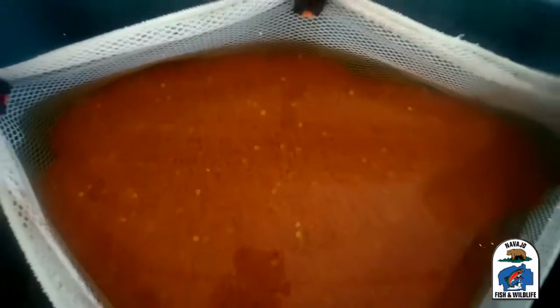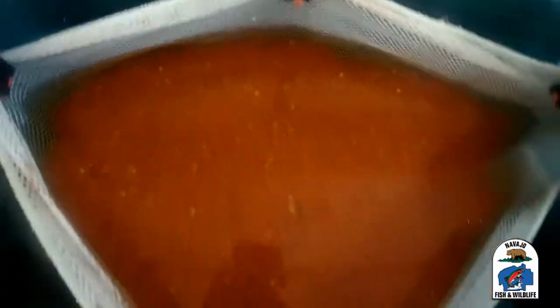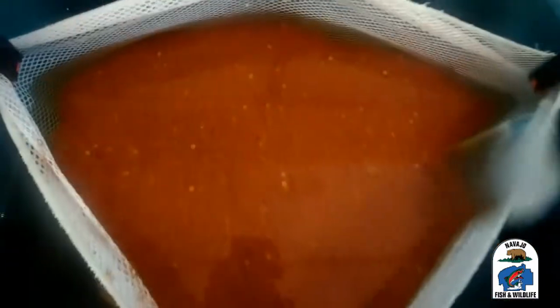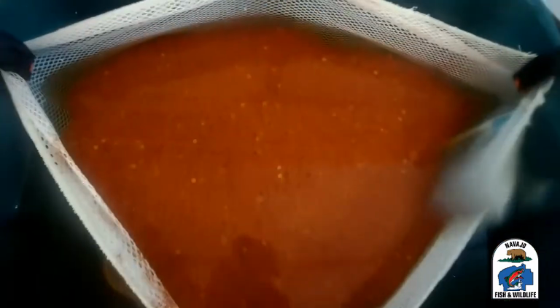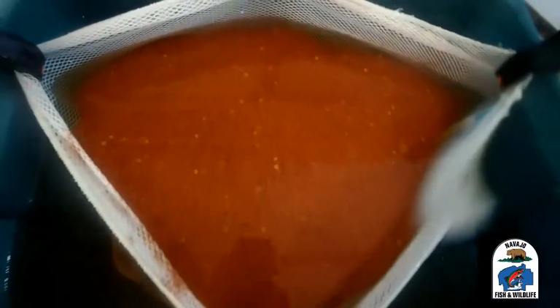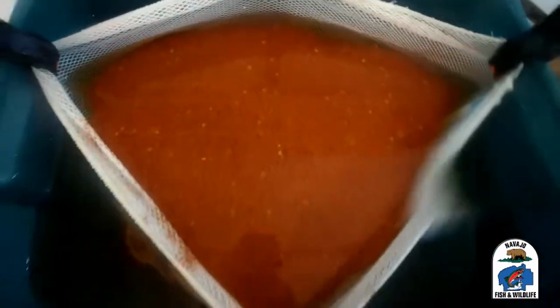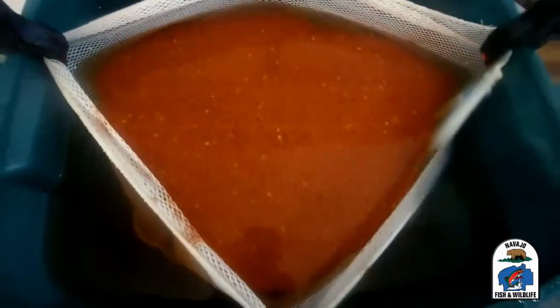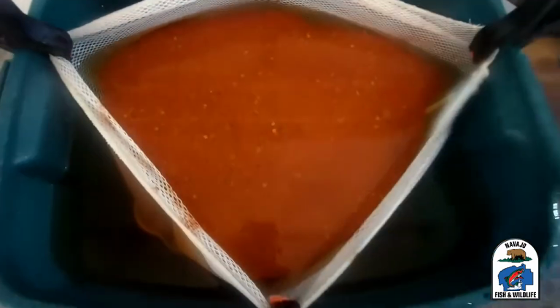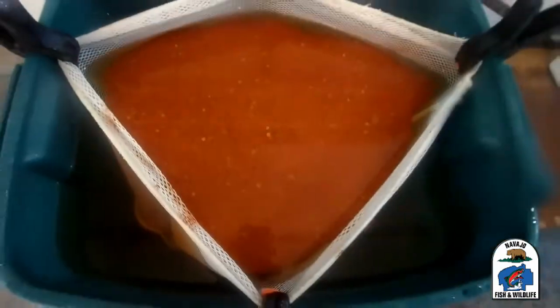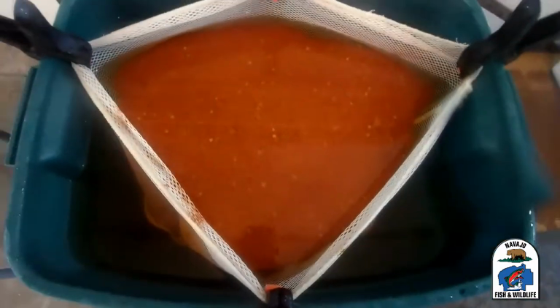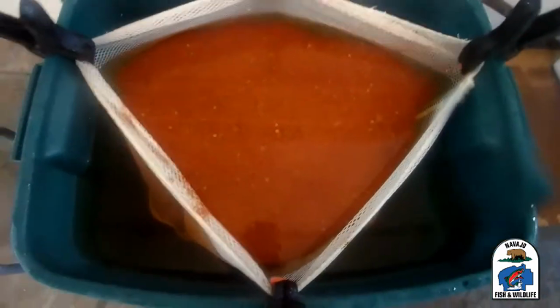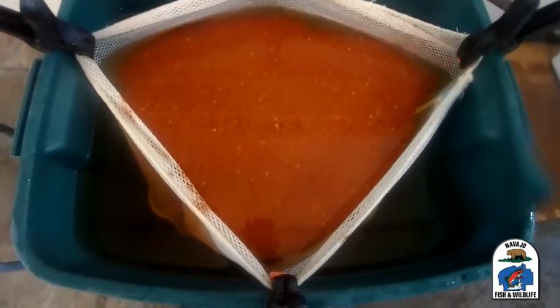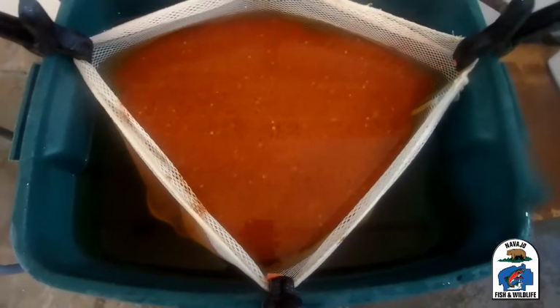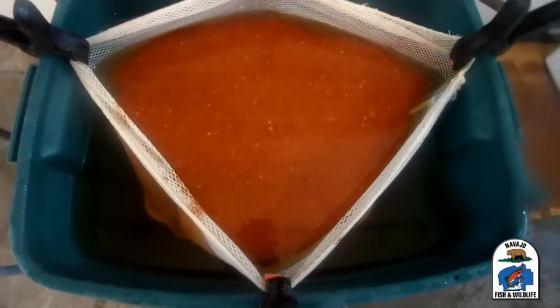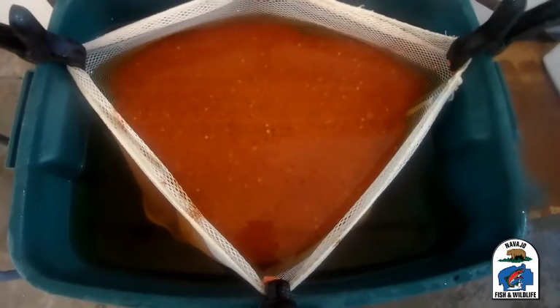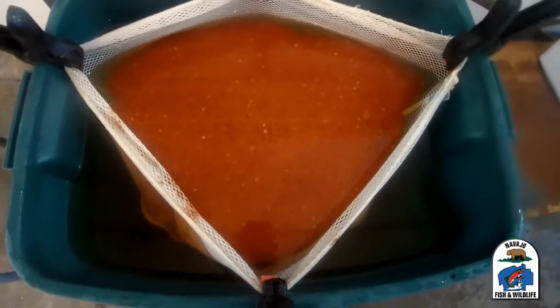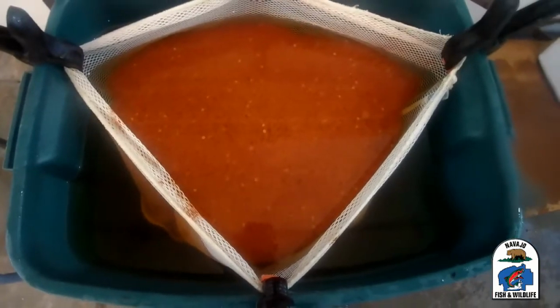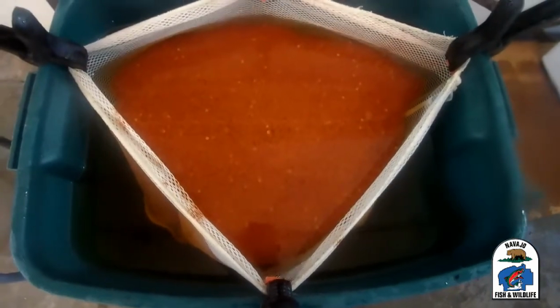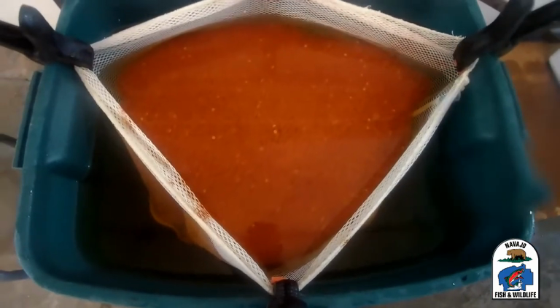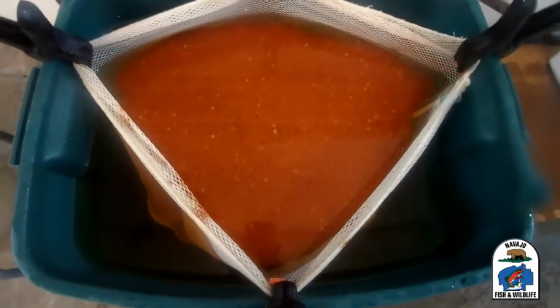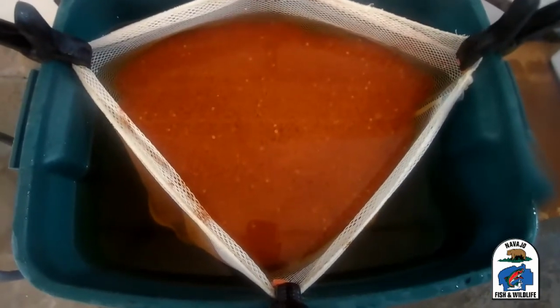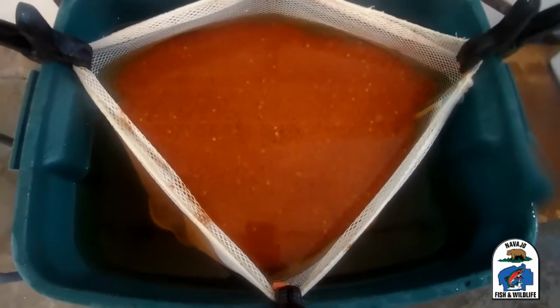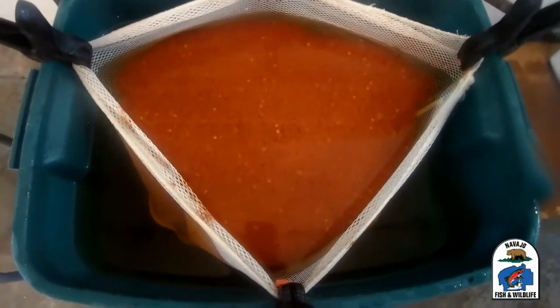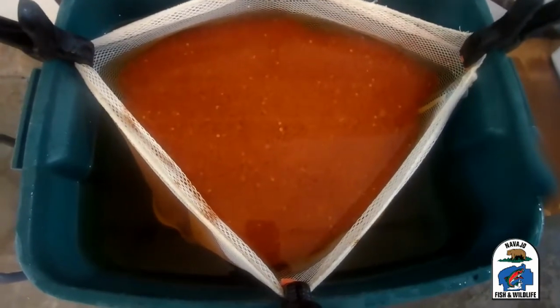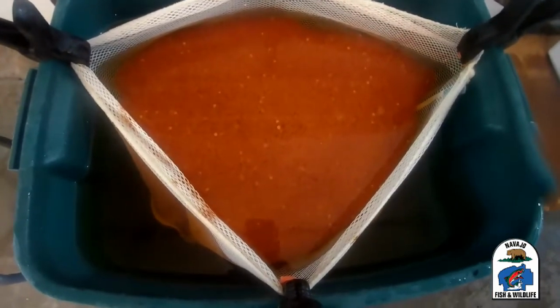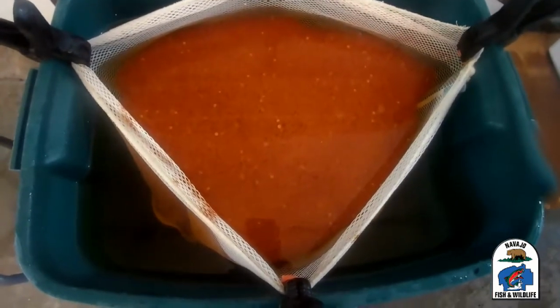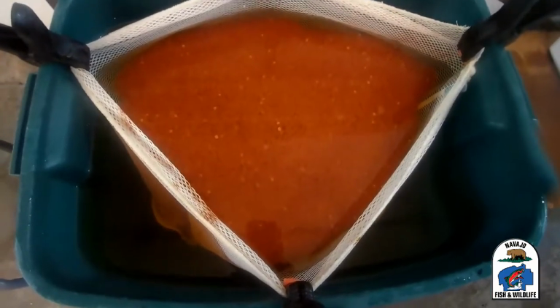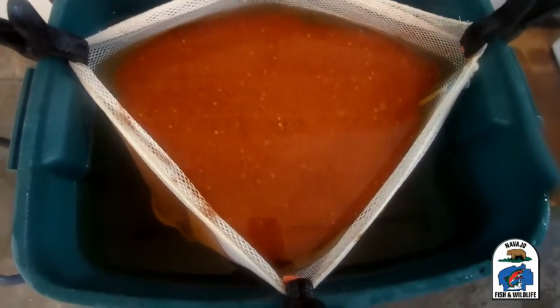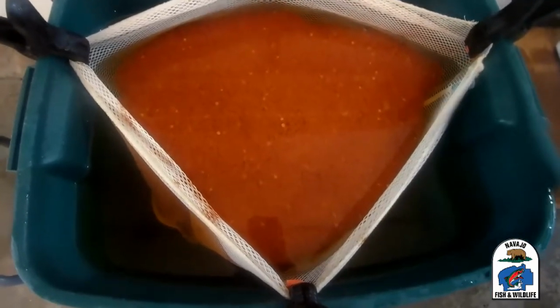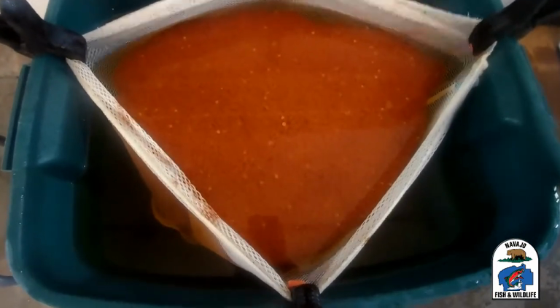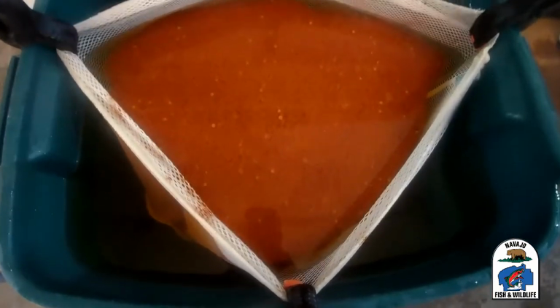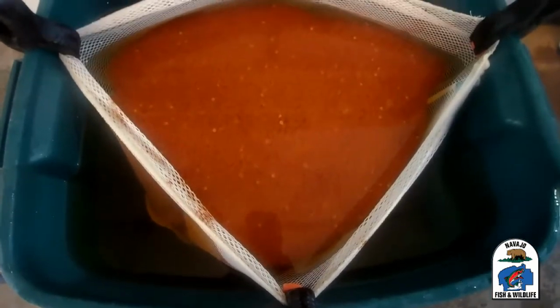The eggs are then allowed to sit in the tub of water to be disinfected for a period of time.